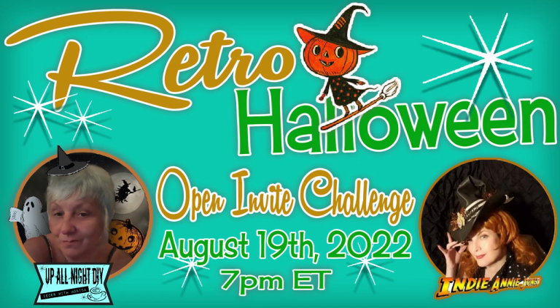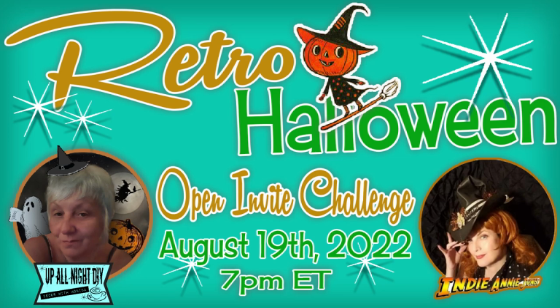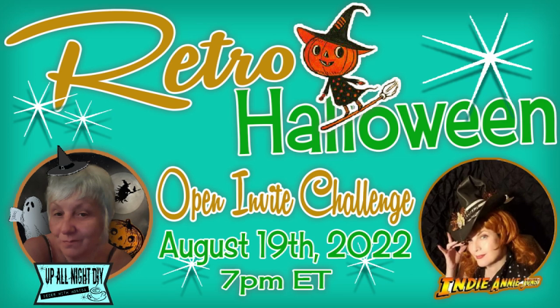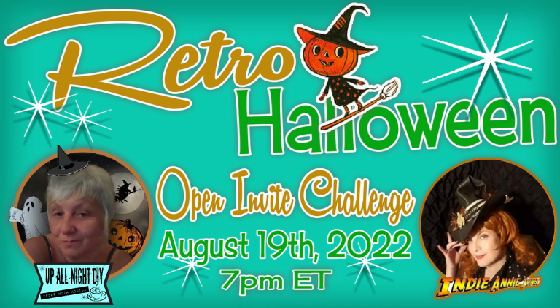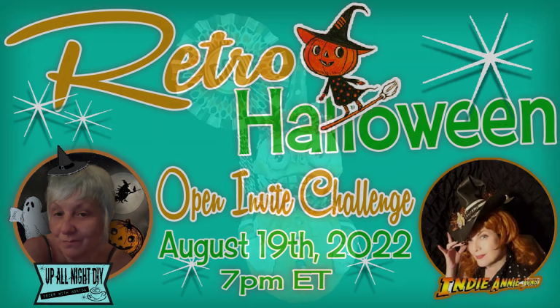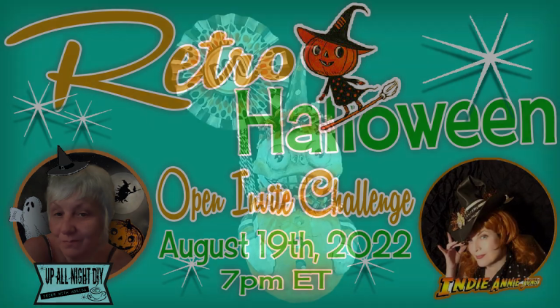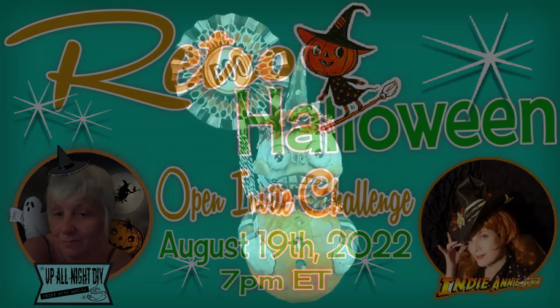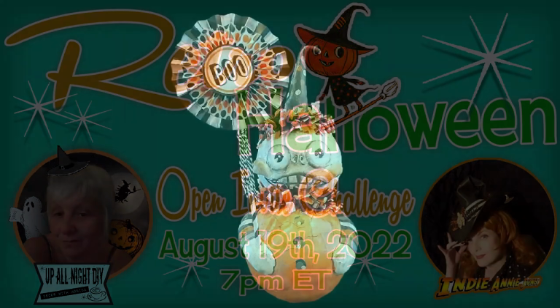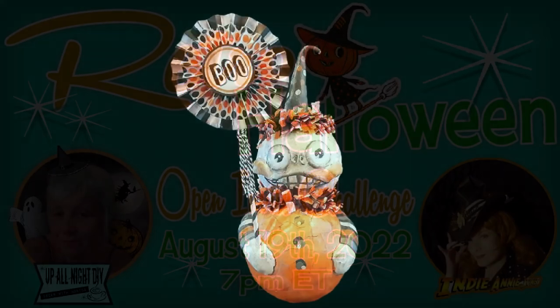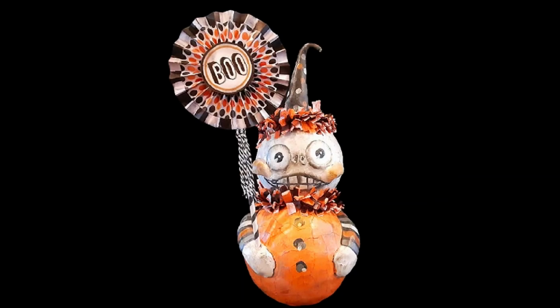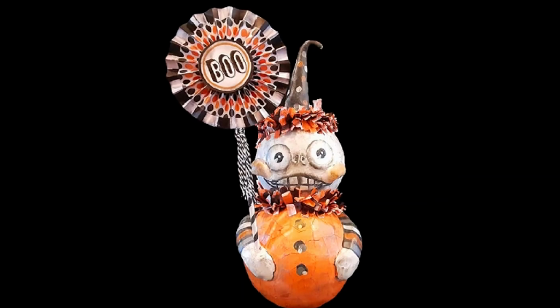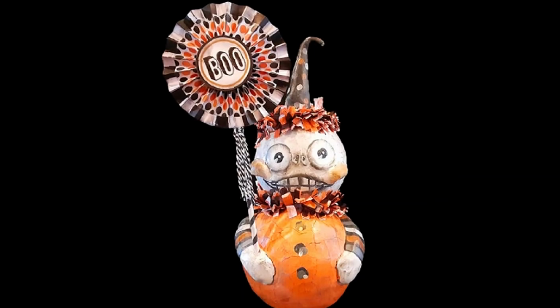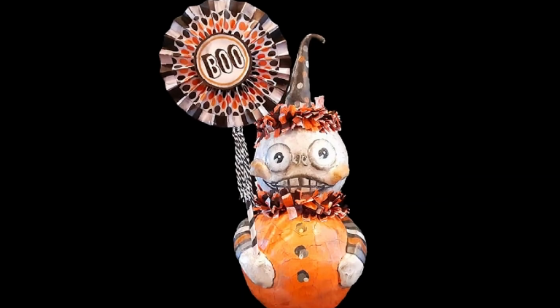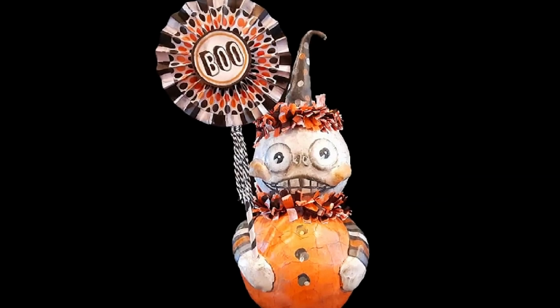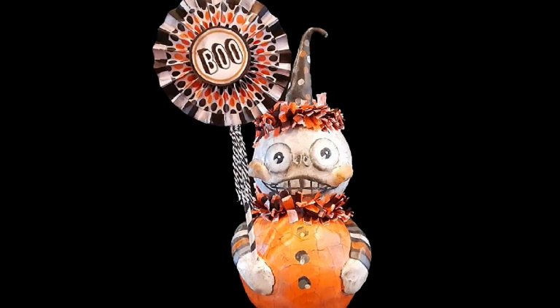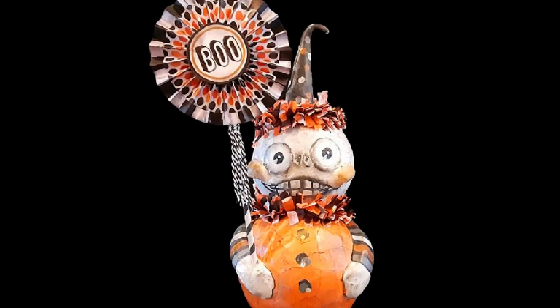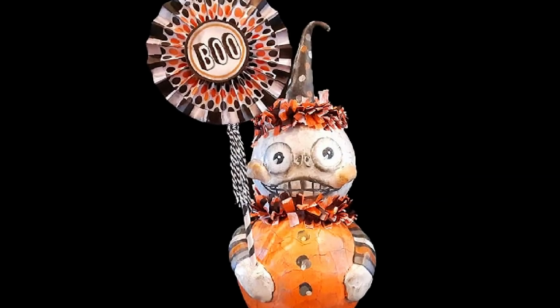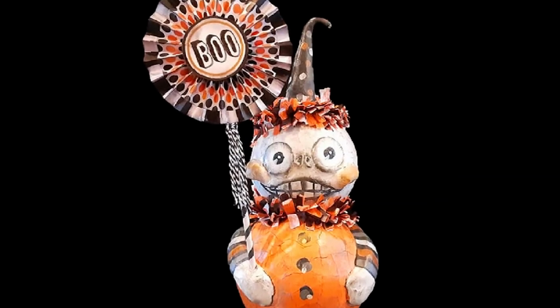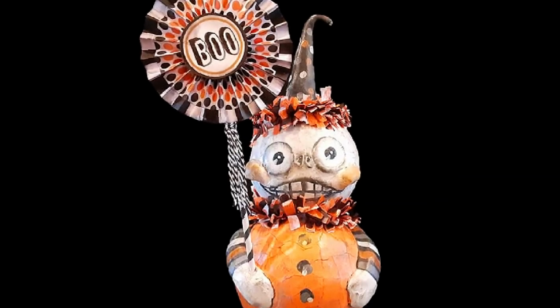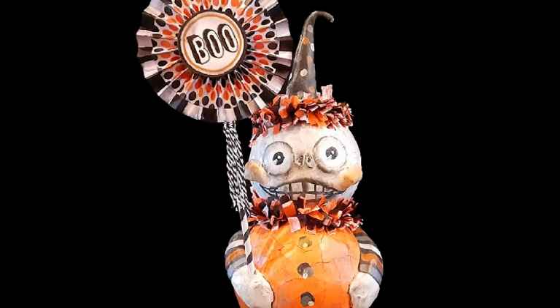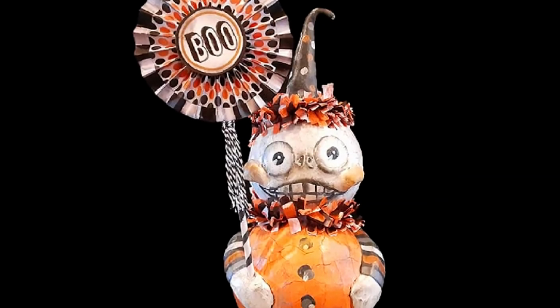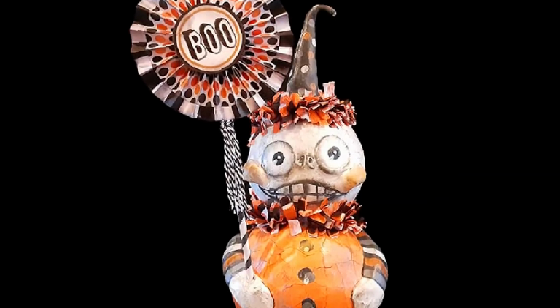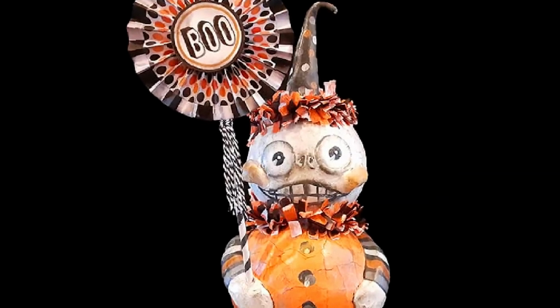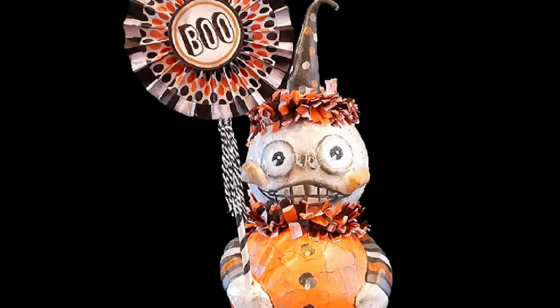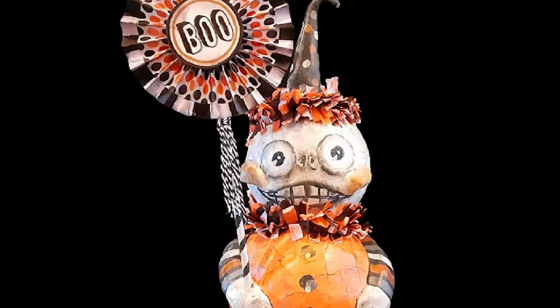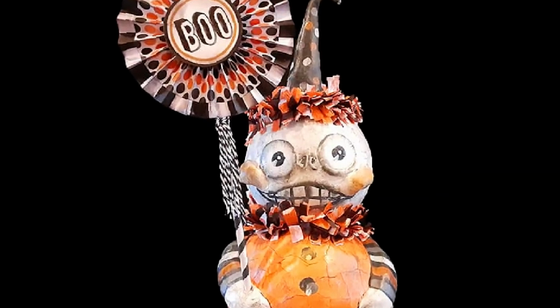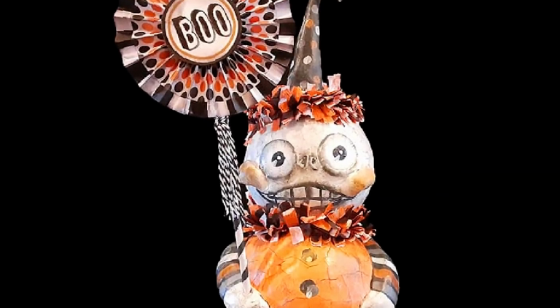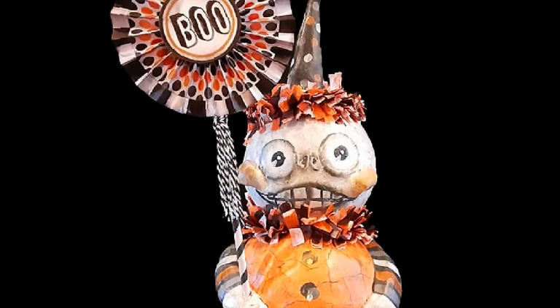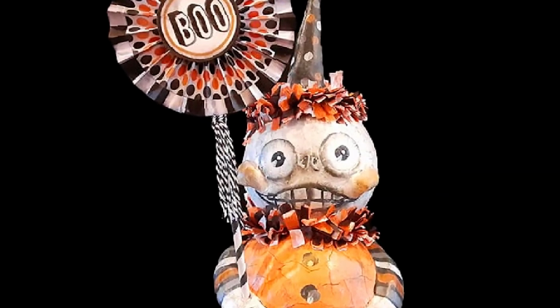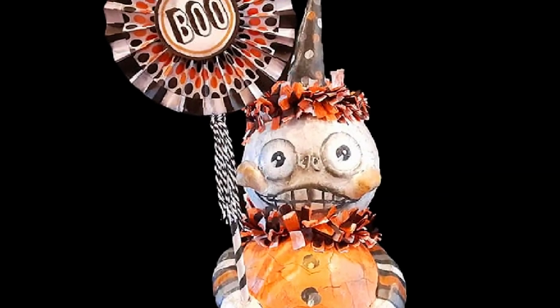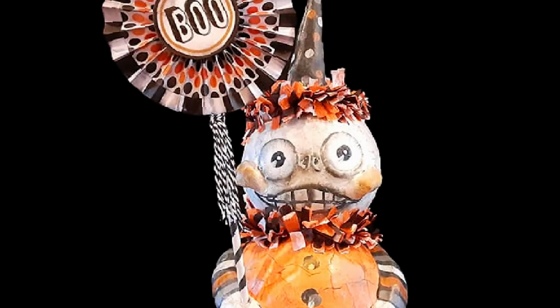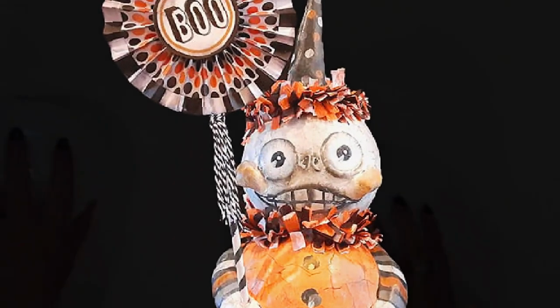Retro Halloween has always been a favorite, and it's trending now. So let's get into it.